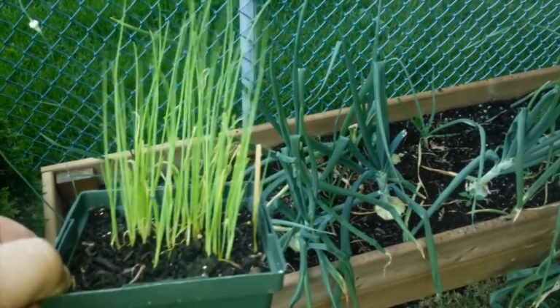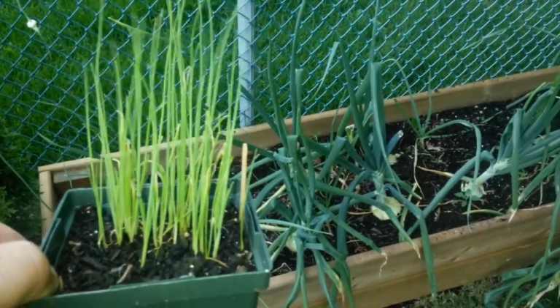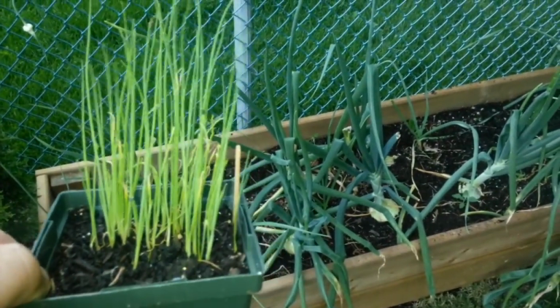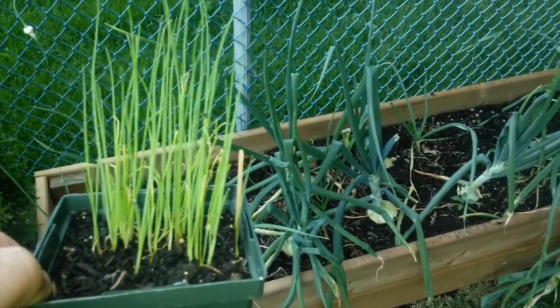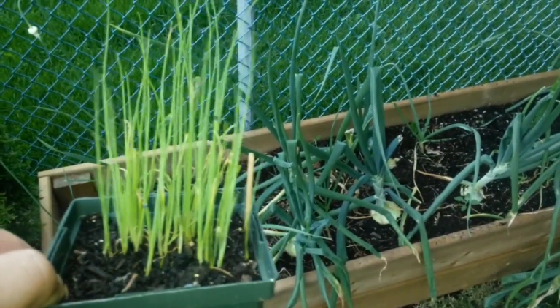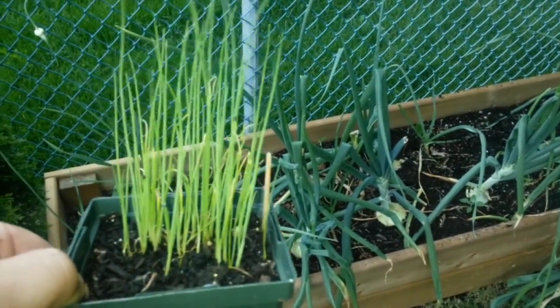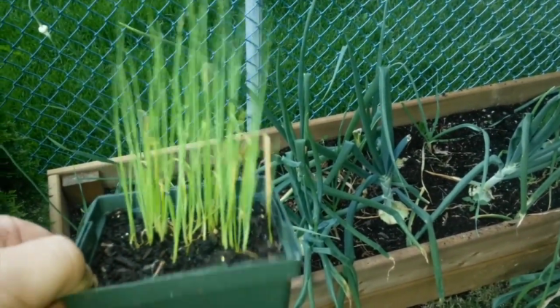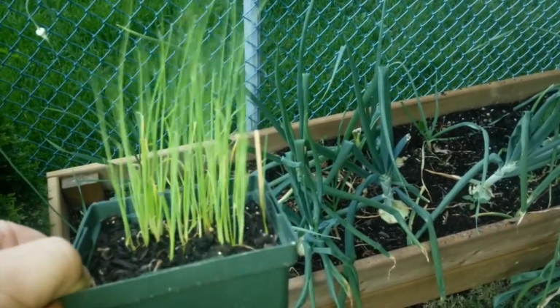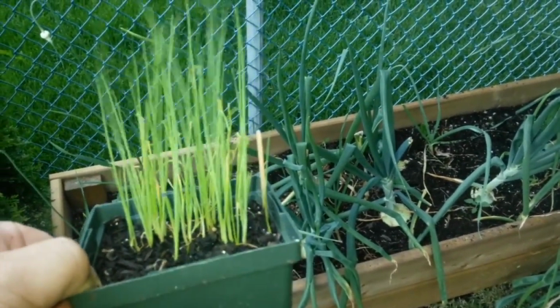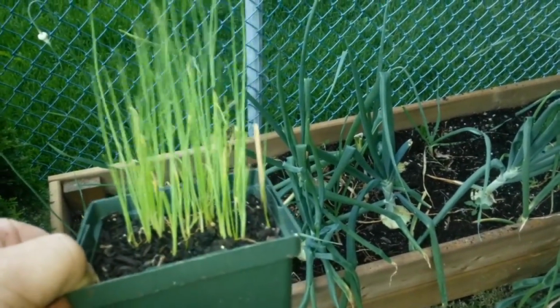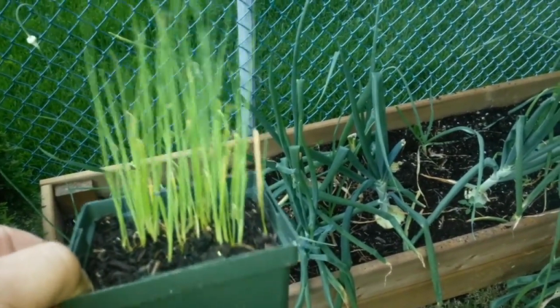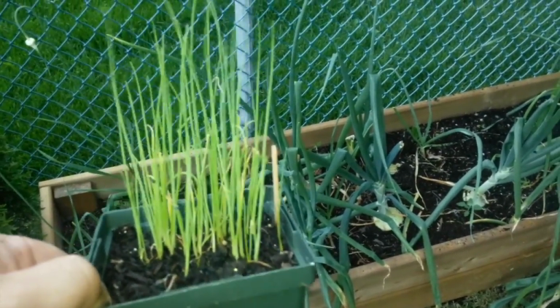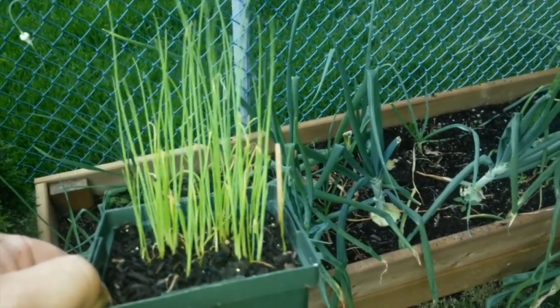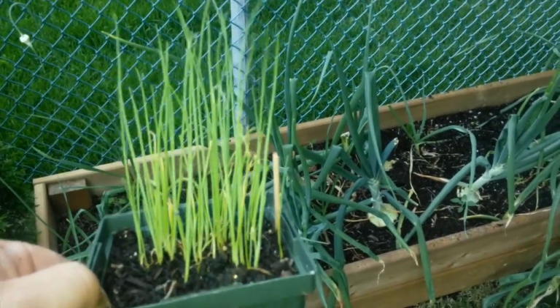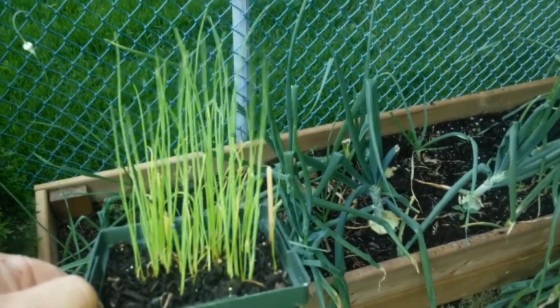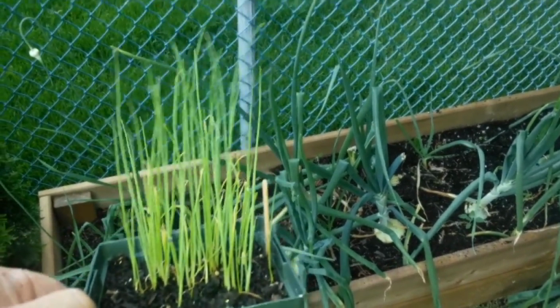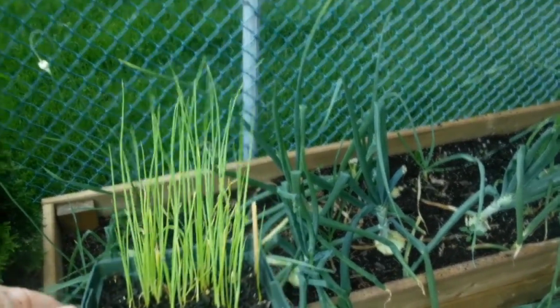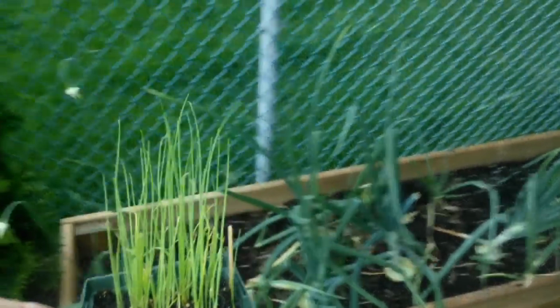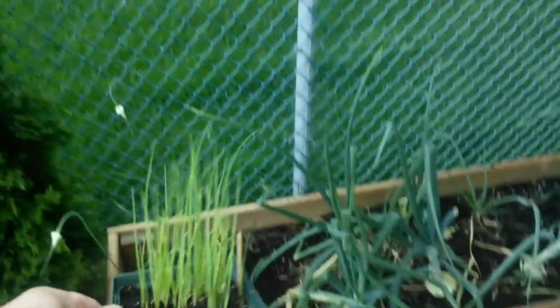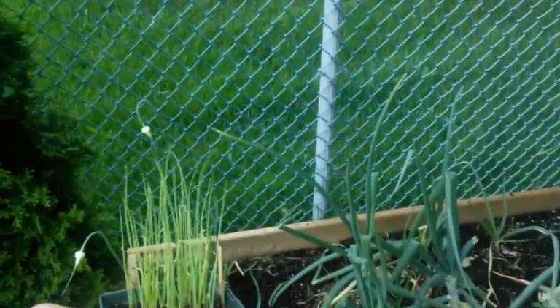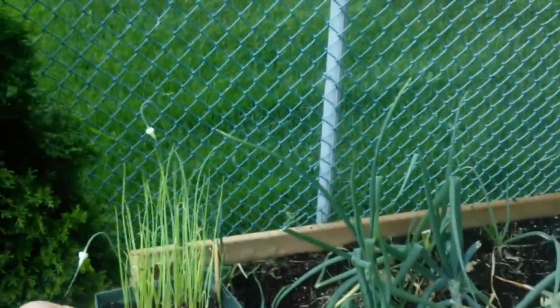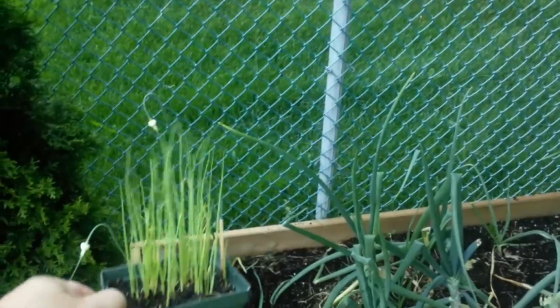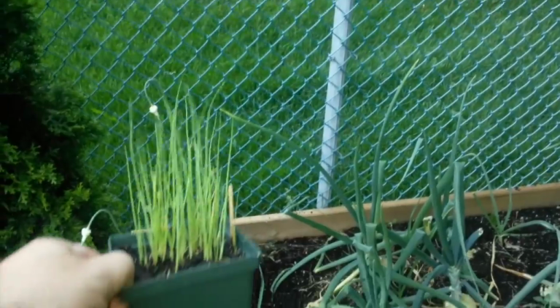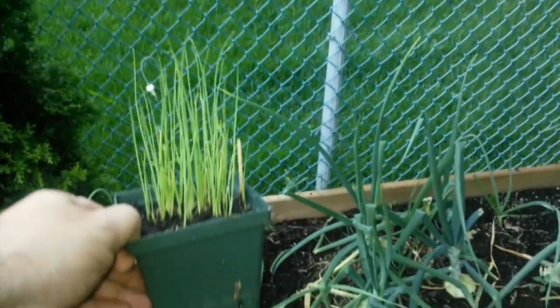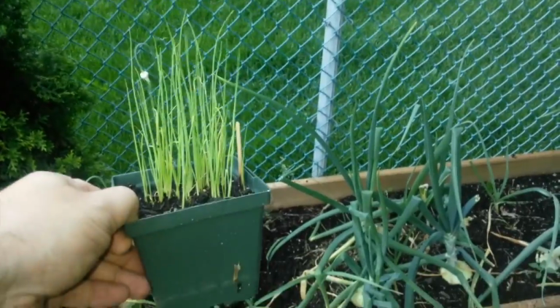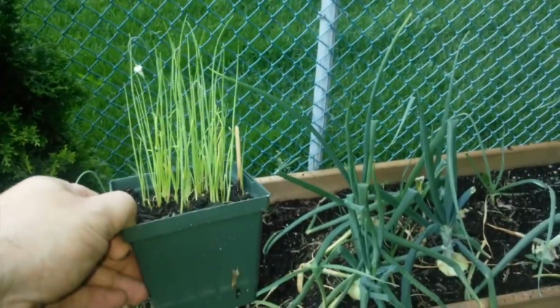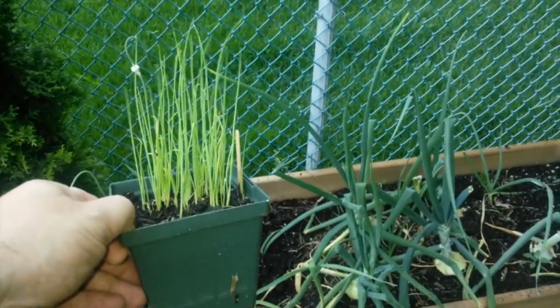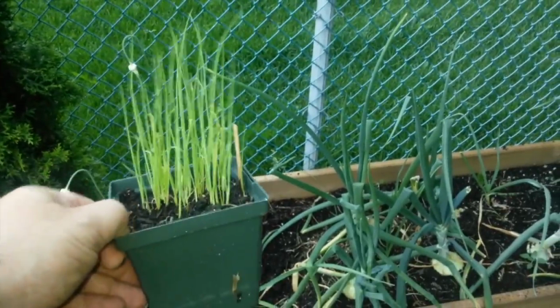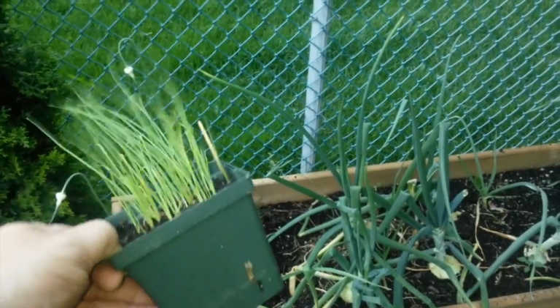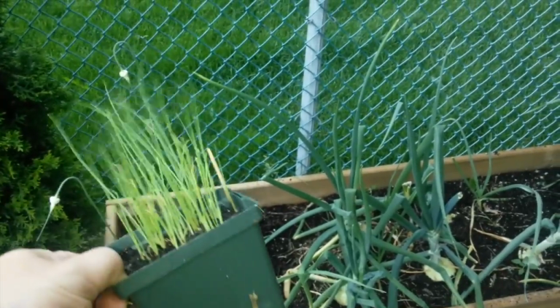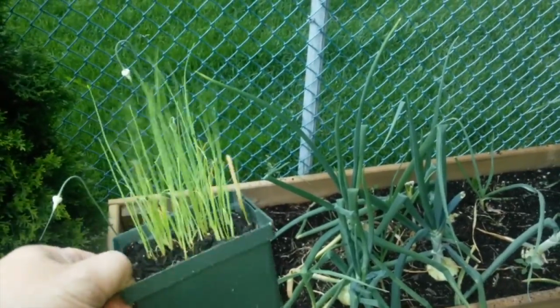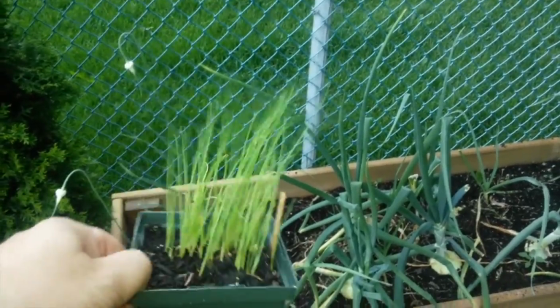I'll have a little bit of a continuous harvest. So that's it for now. Thanks for watching.